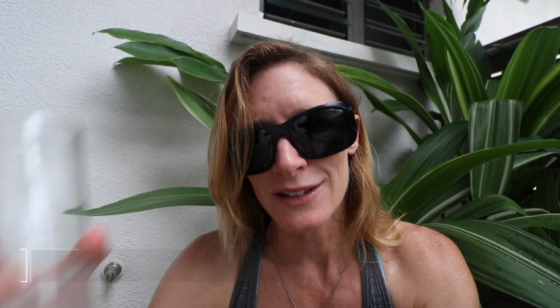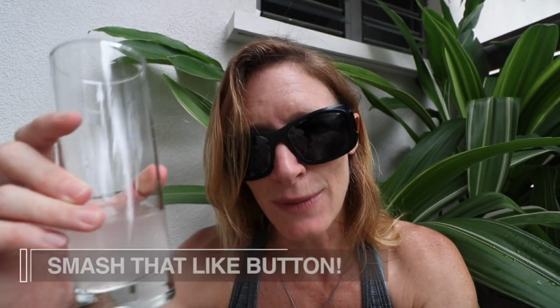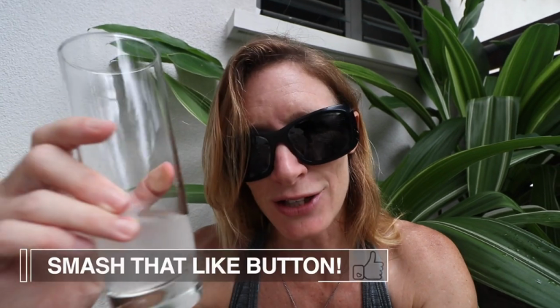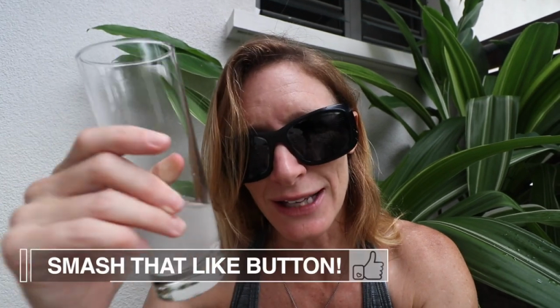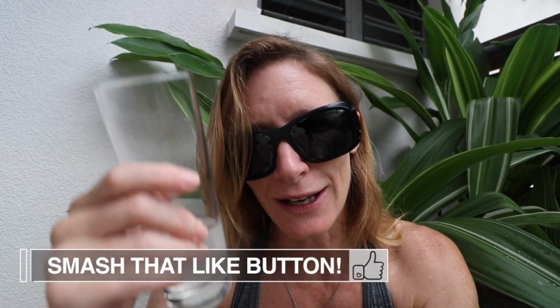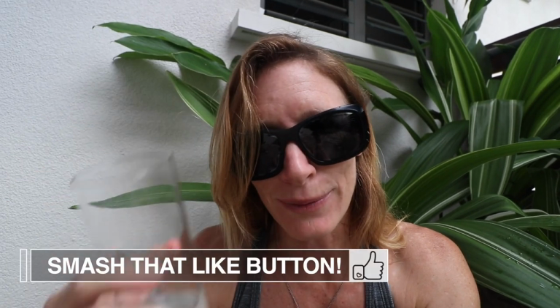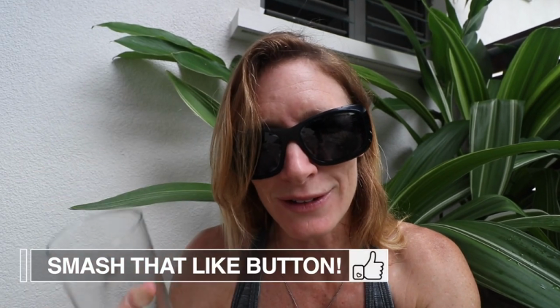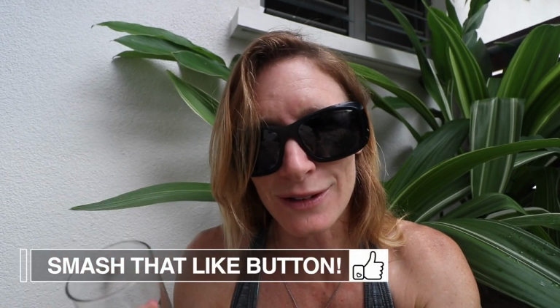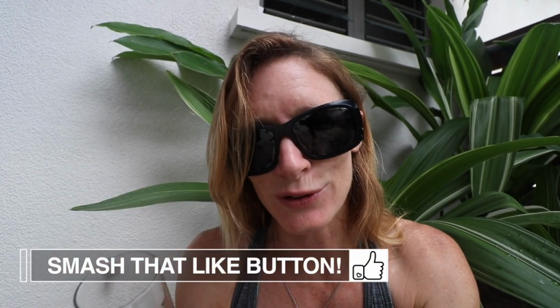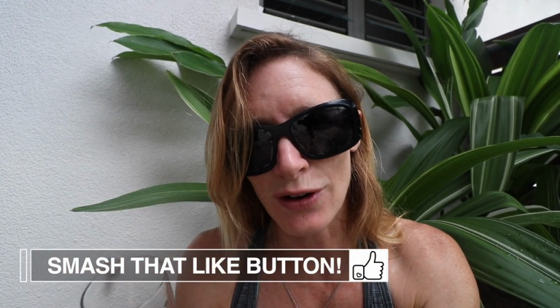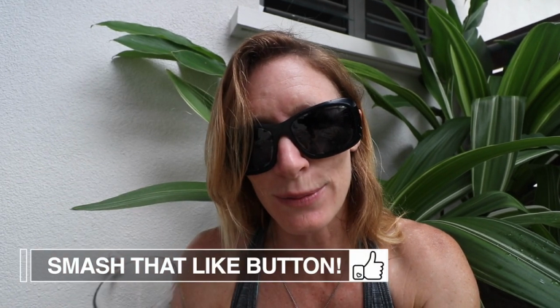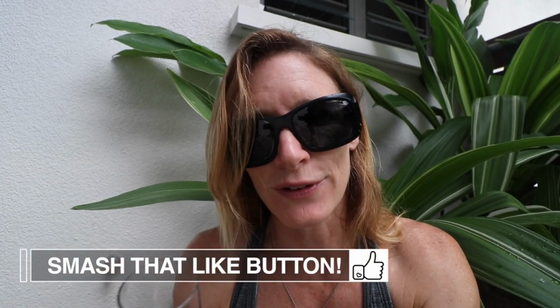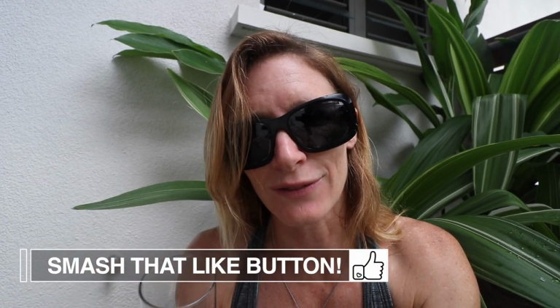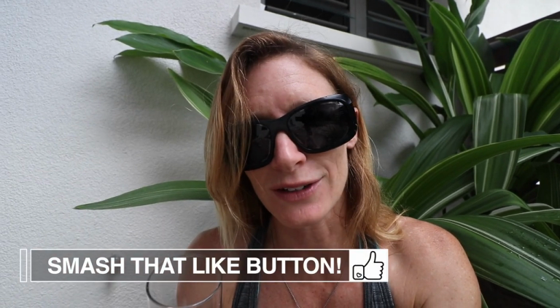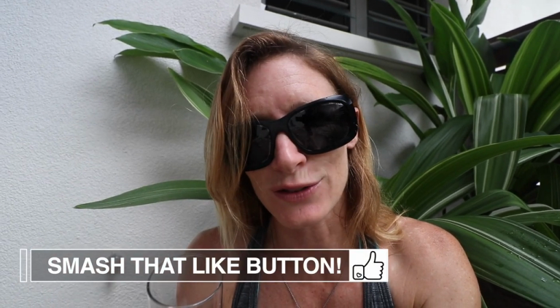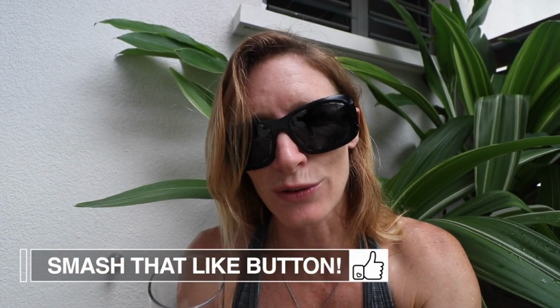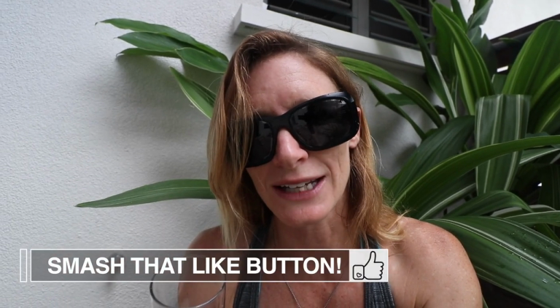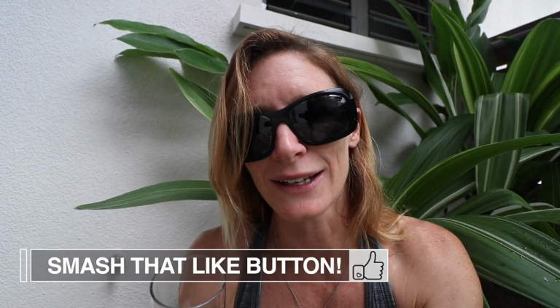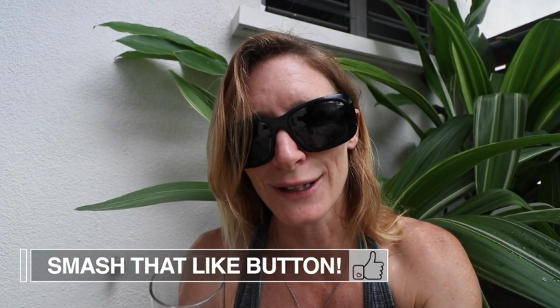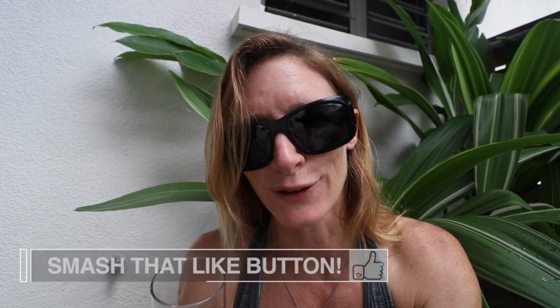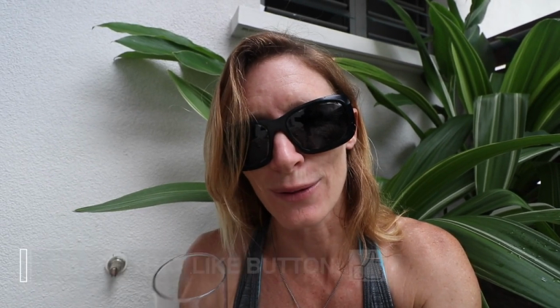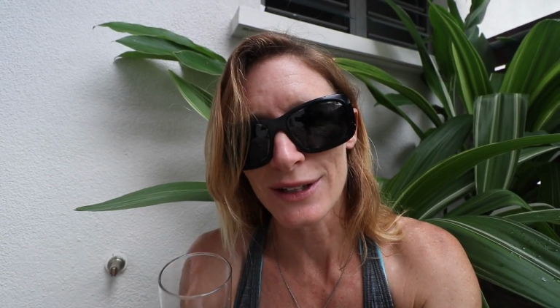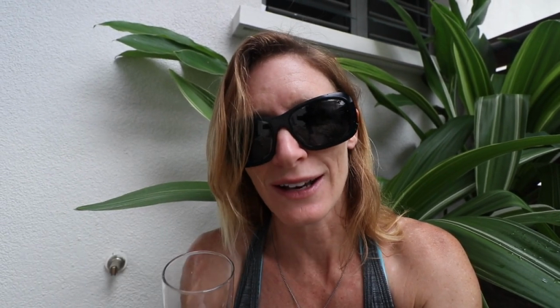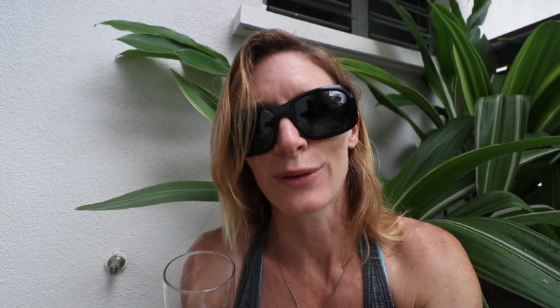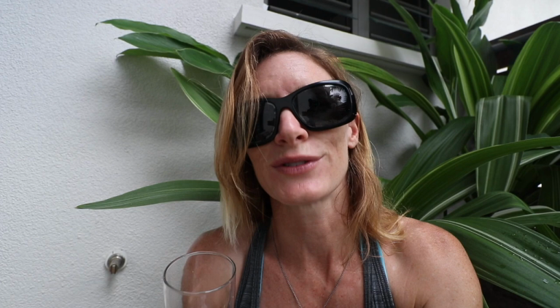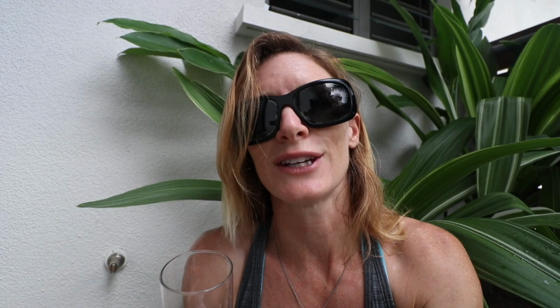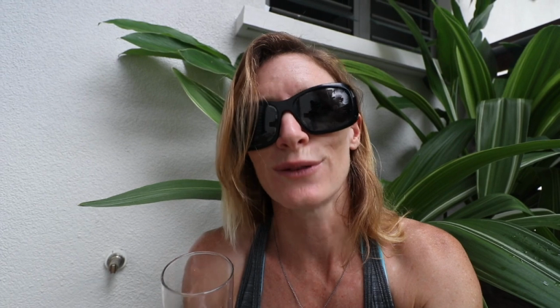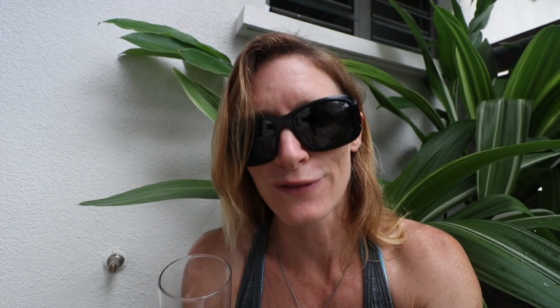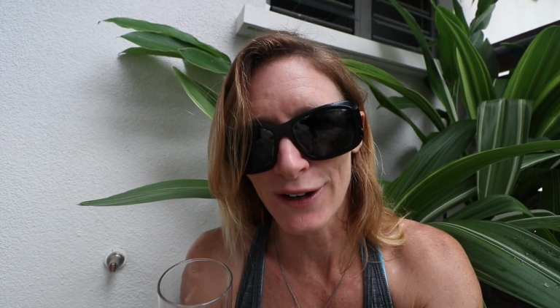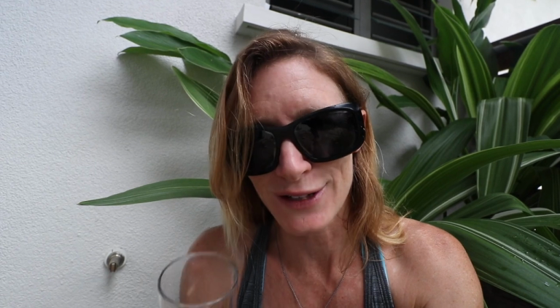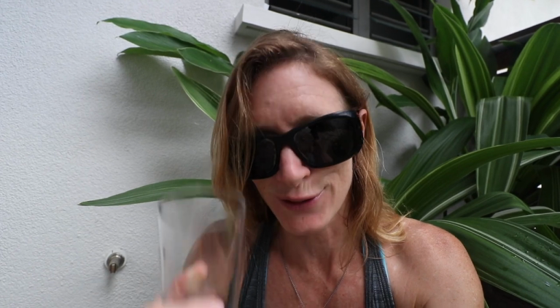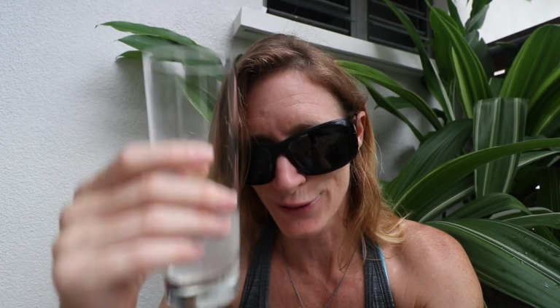Smash that like button, subscribe if you haven't done so already, and leave a comment — I will see you very soon.